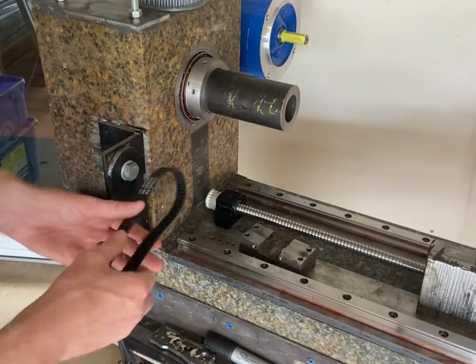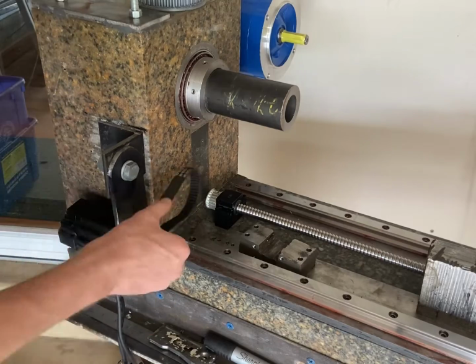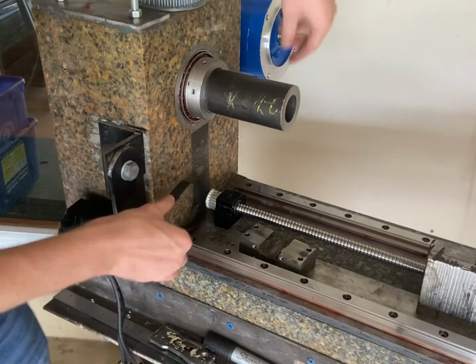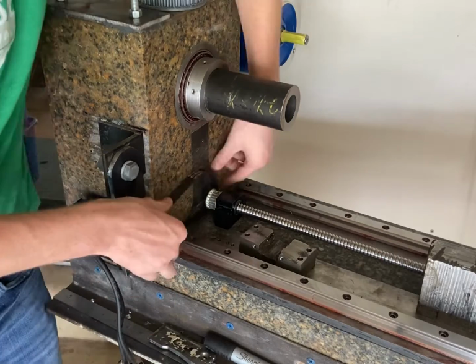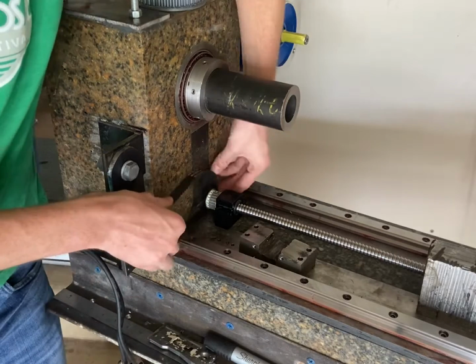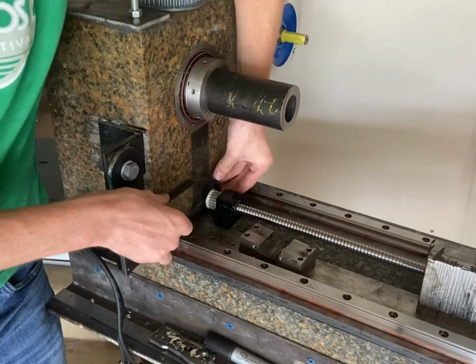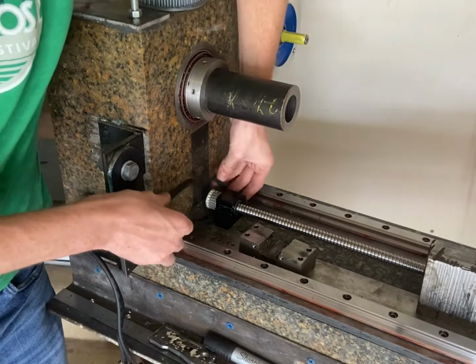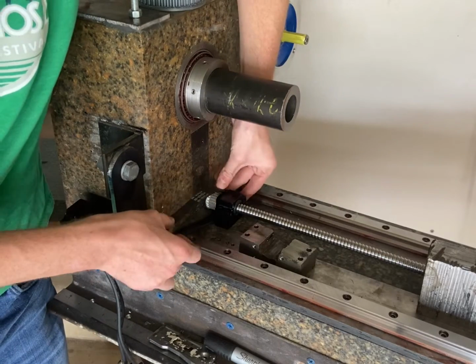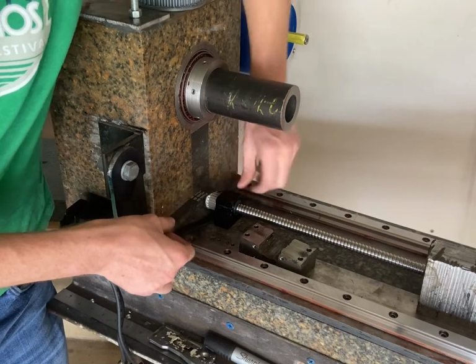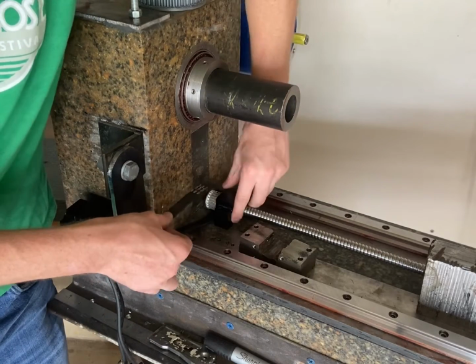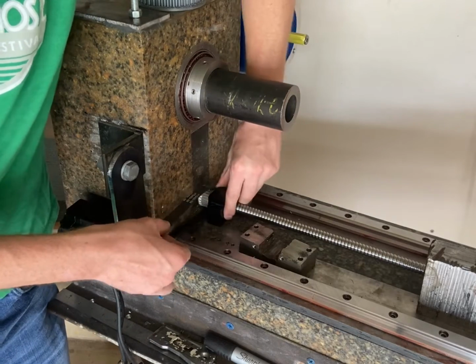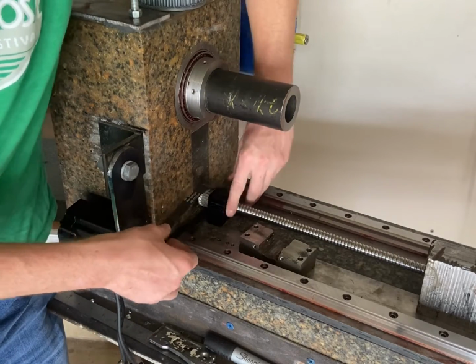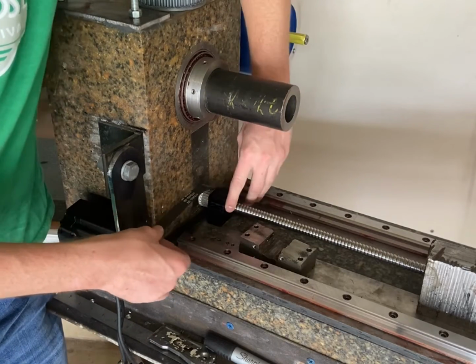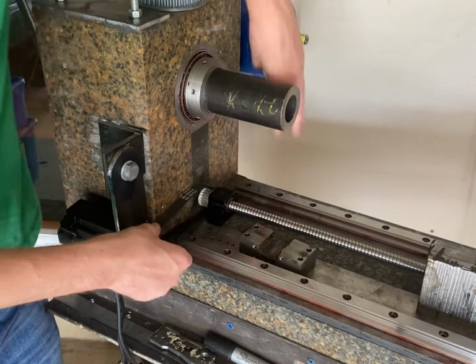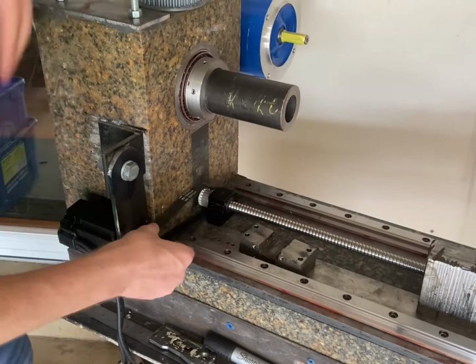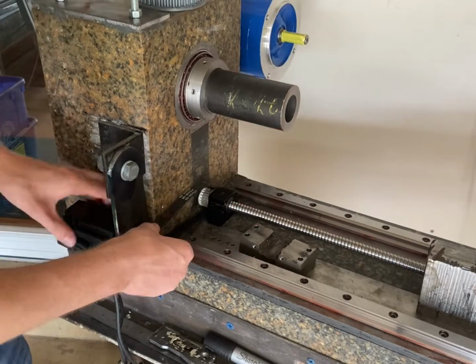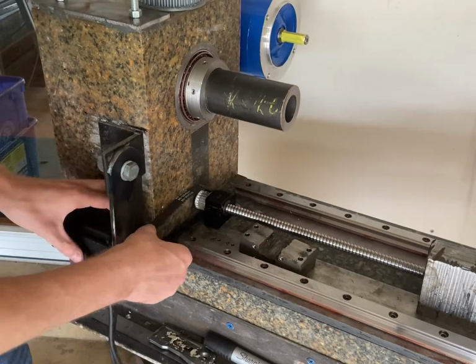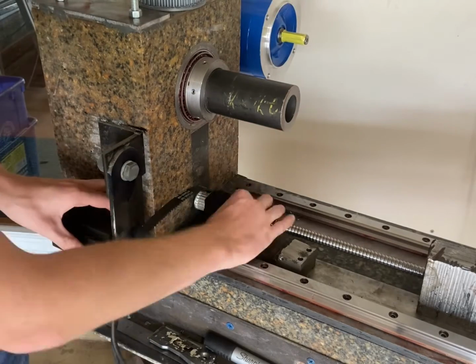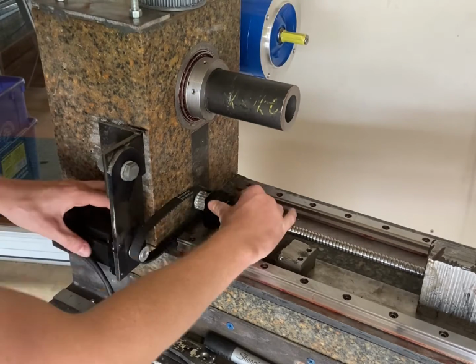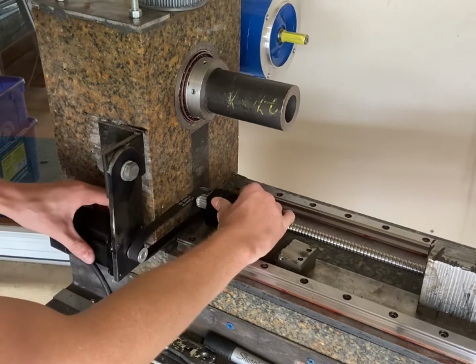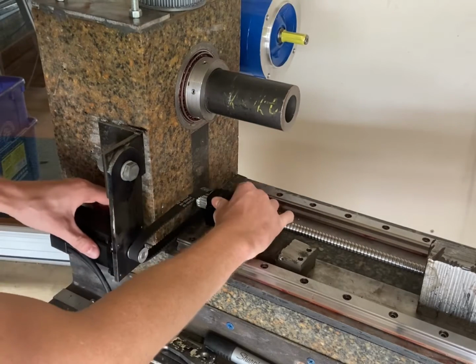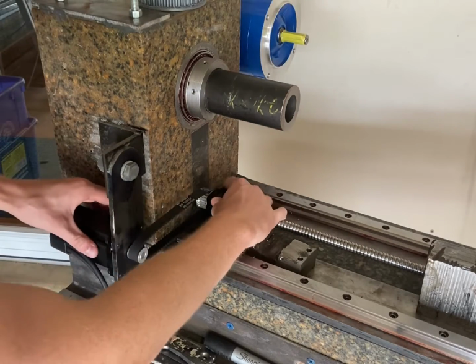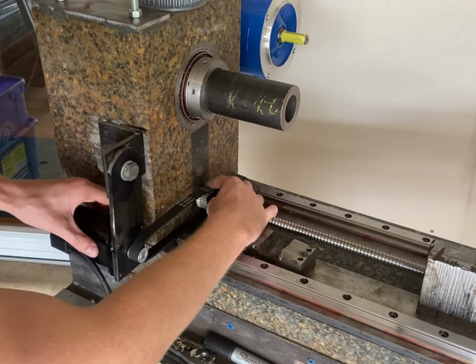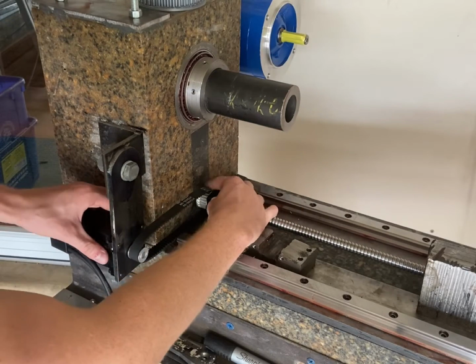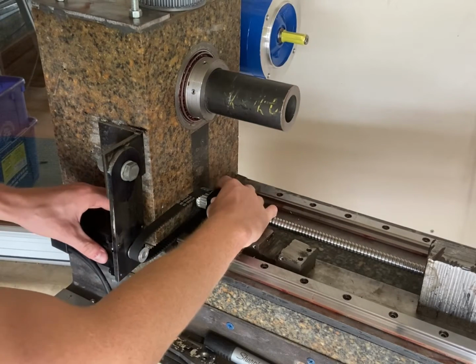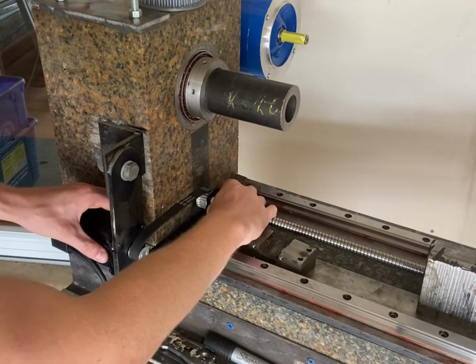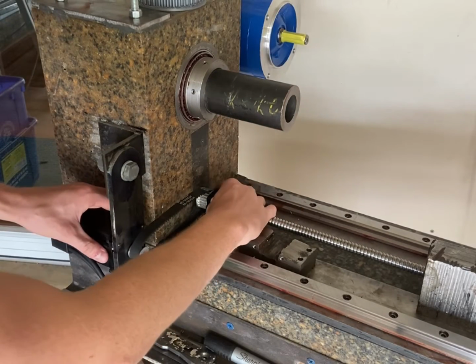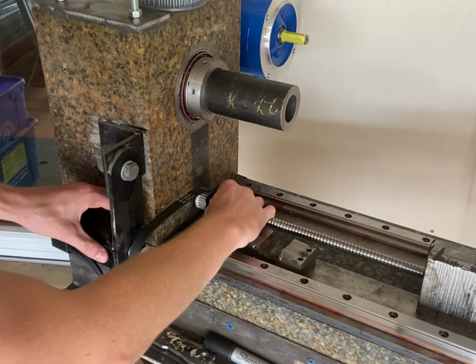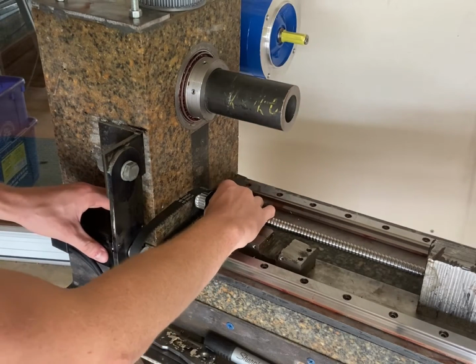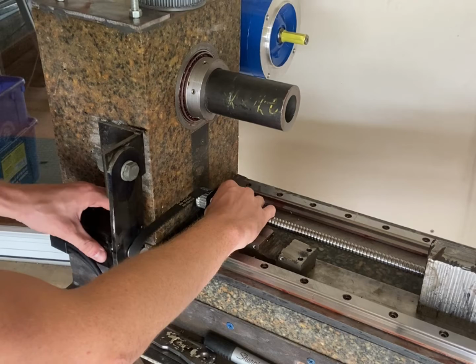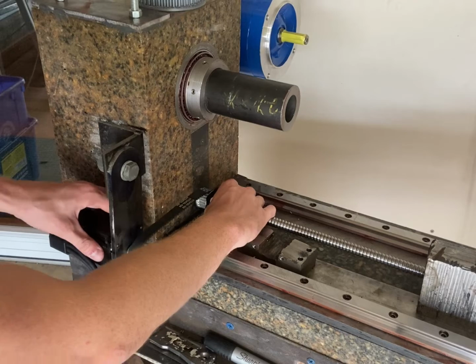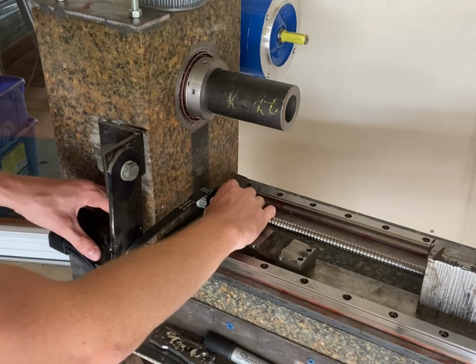Now that my tooth belt has arrived, I just want to check that it's actually long enough that my ball screw can be mounted where it's supposed to be.